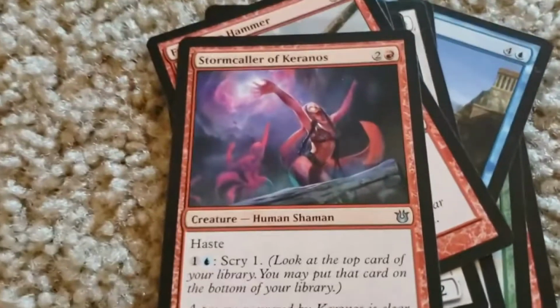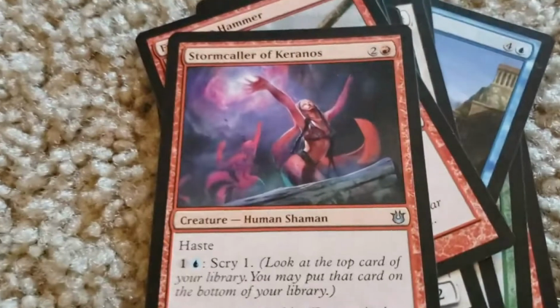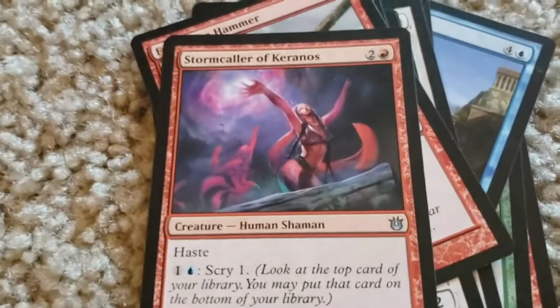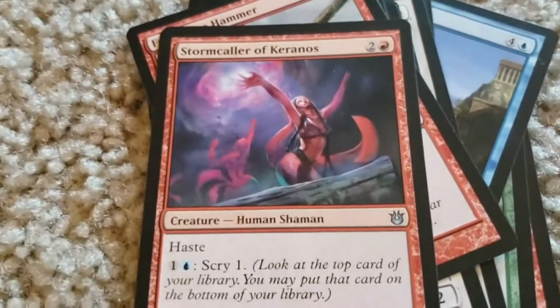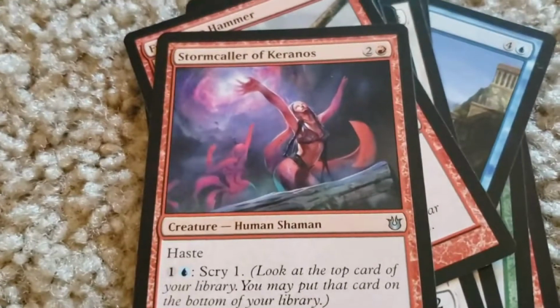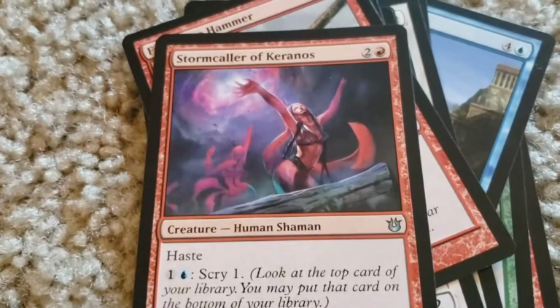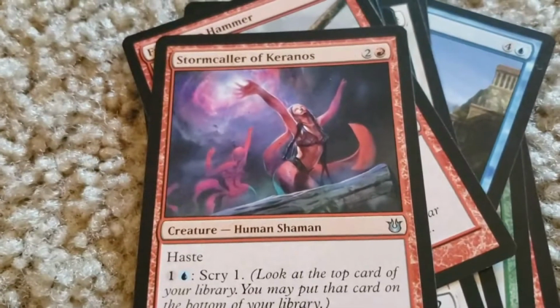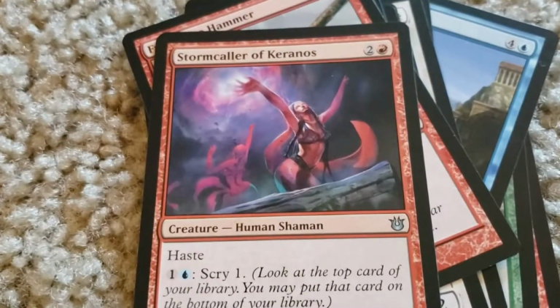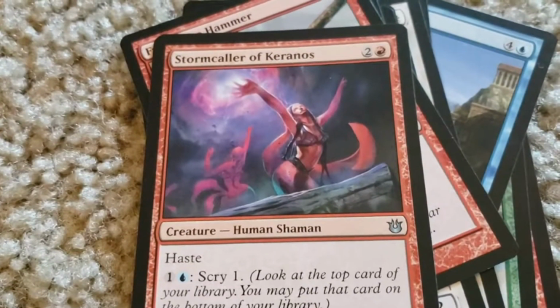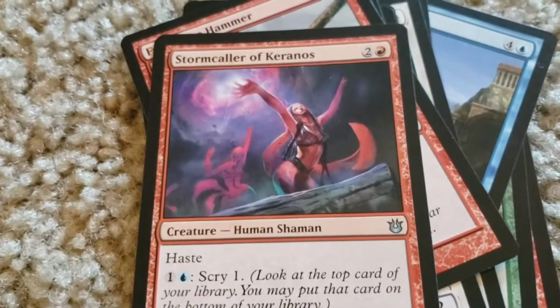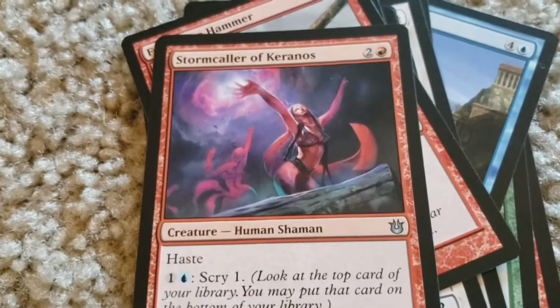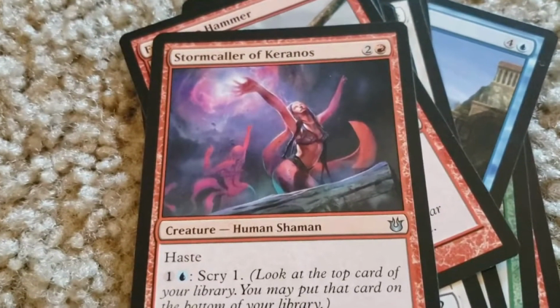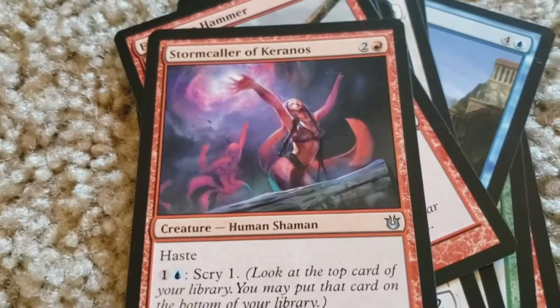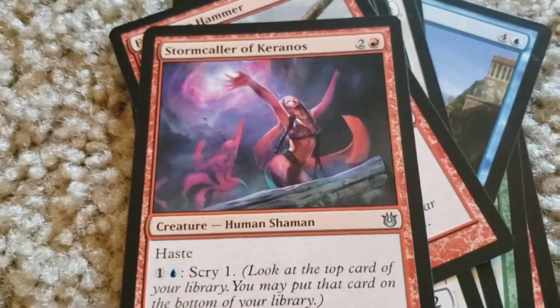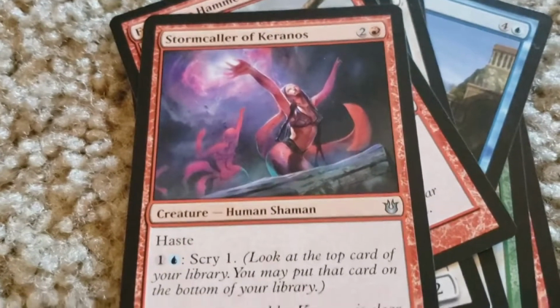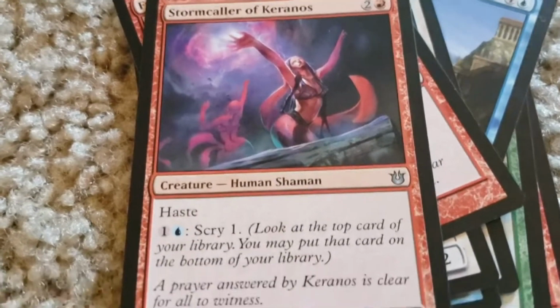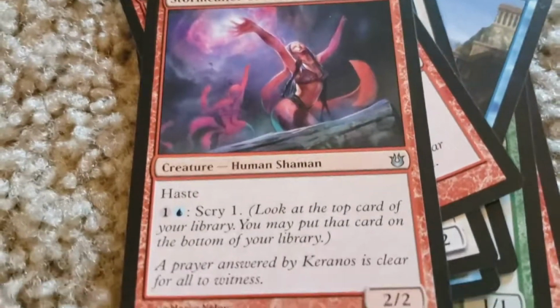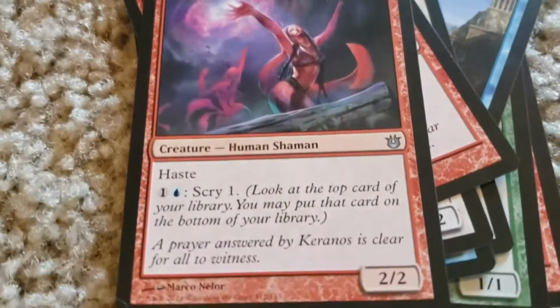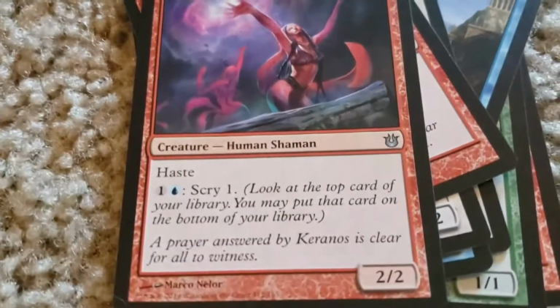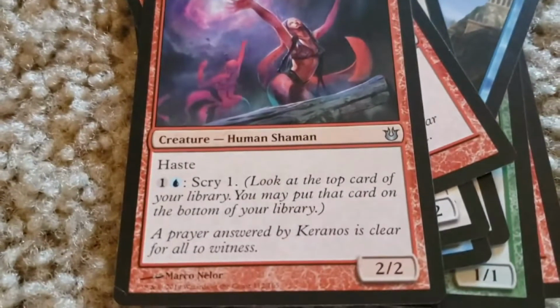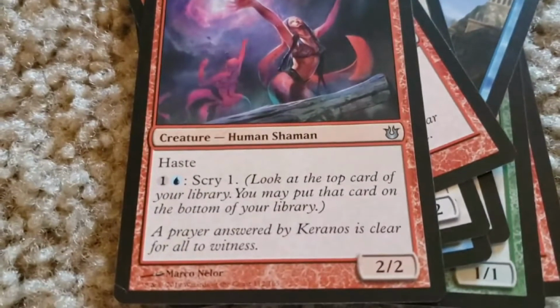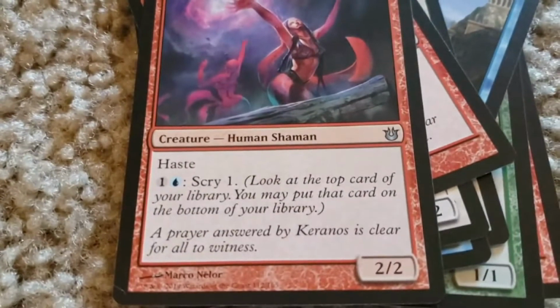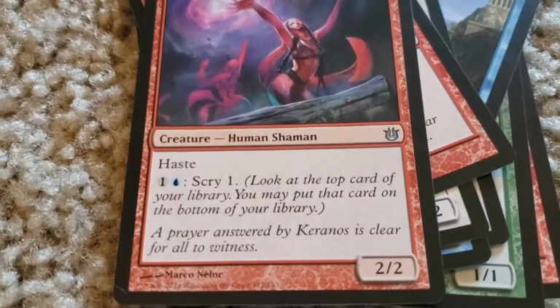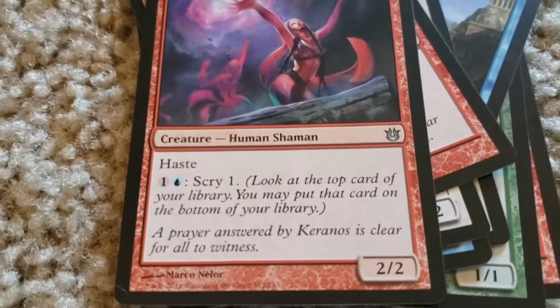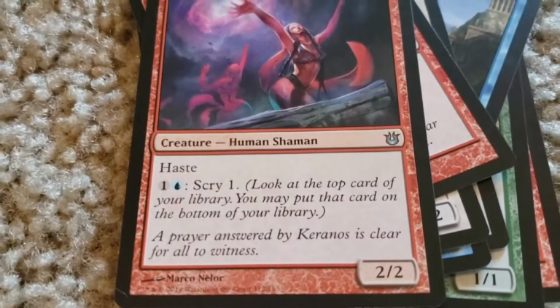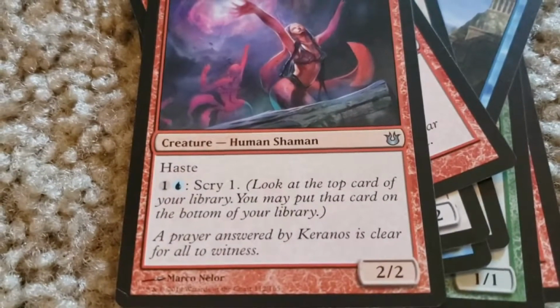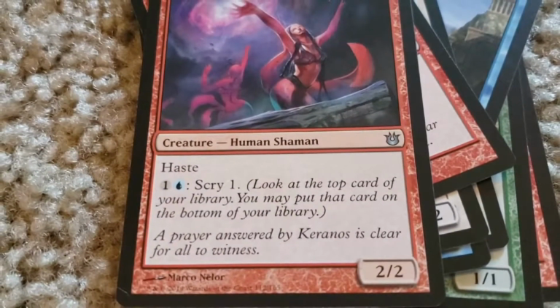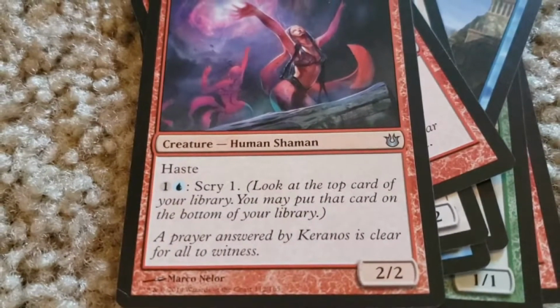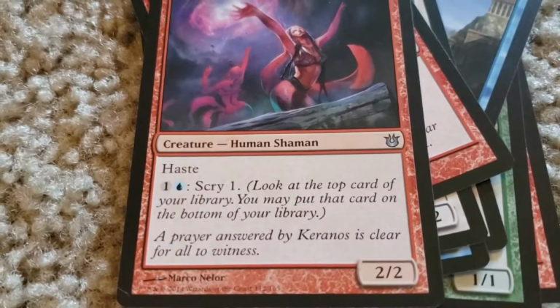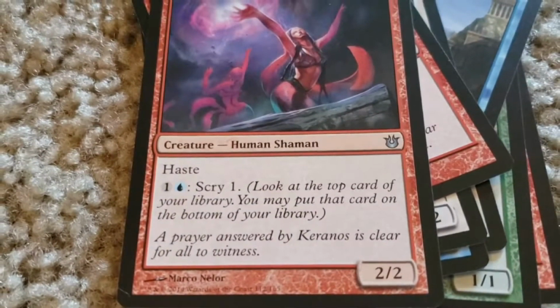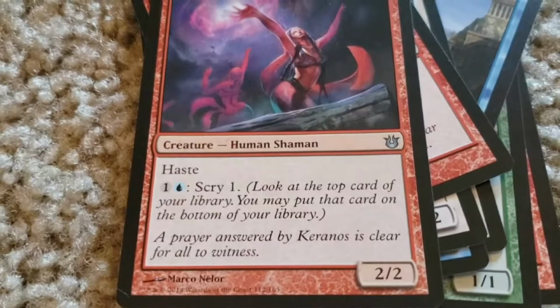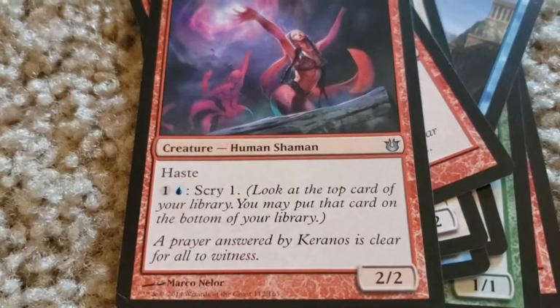So now for the rares. Storm Caller of Keranos. Two colorless, one red. Haste. 2-2. One colorless, one blue: Scry one.